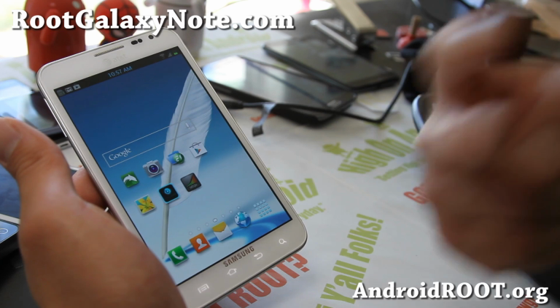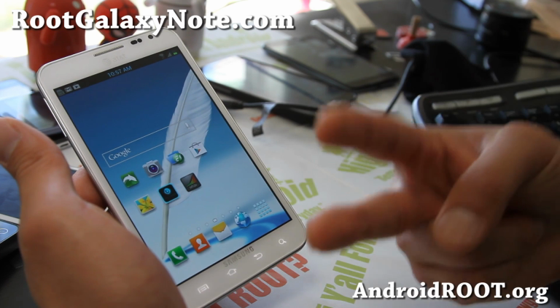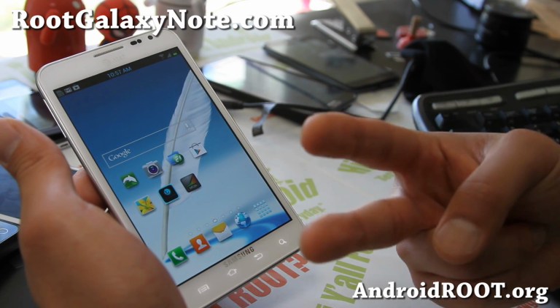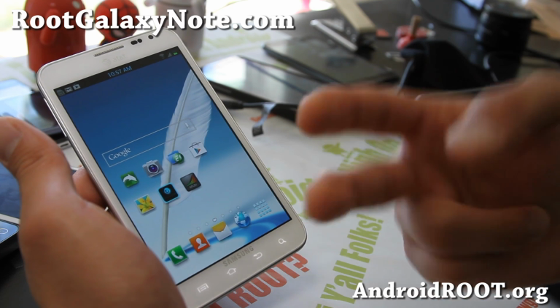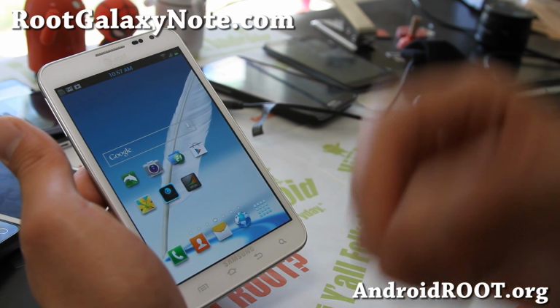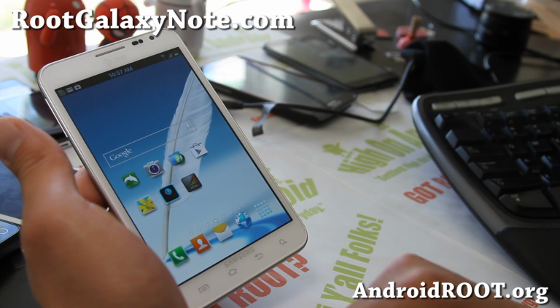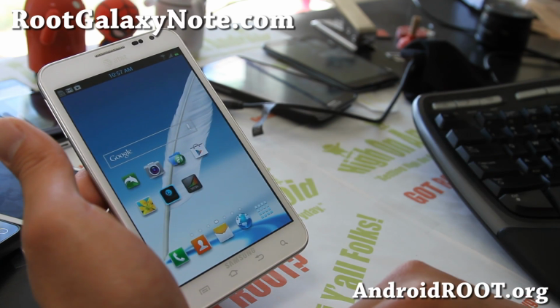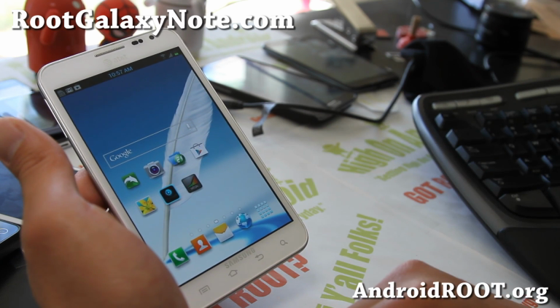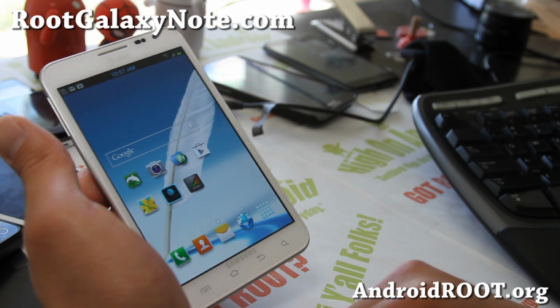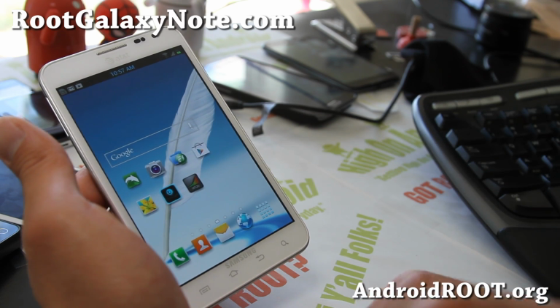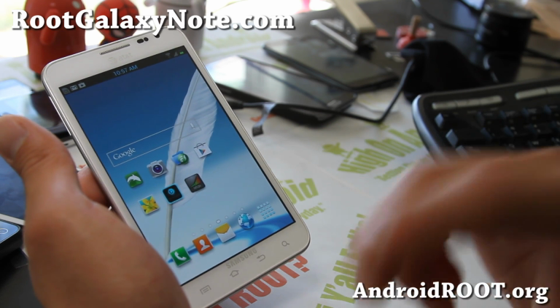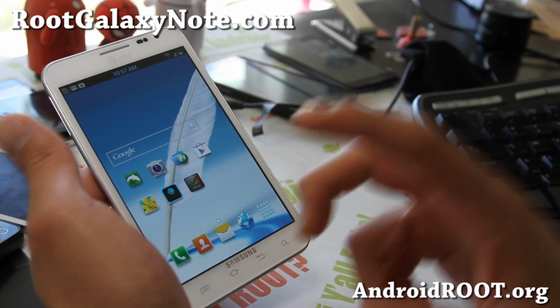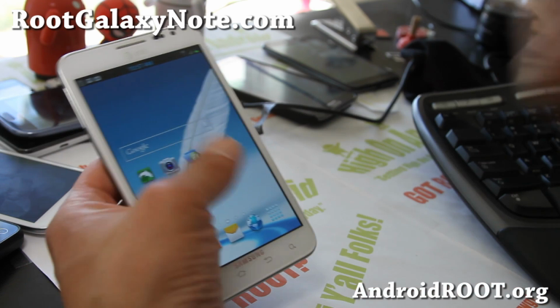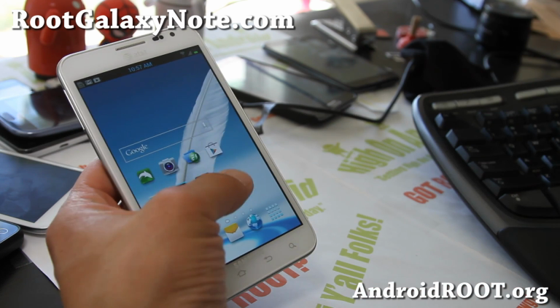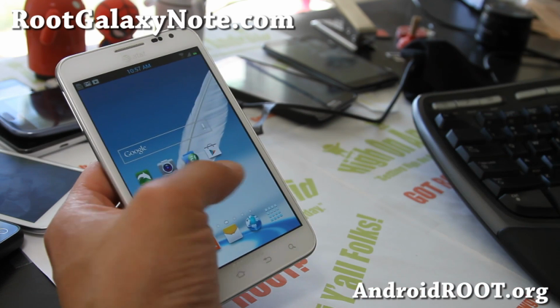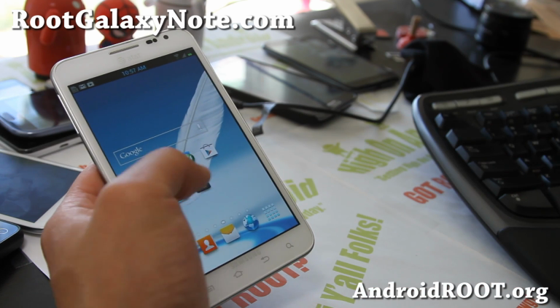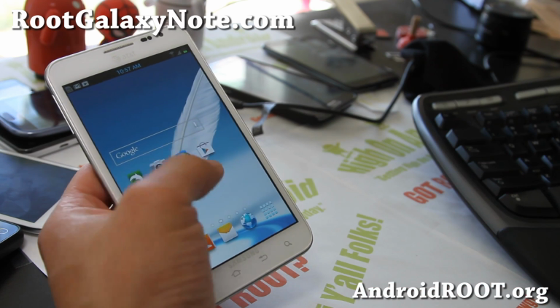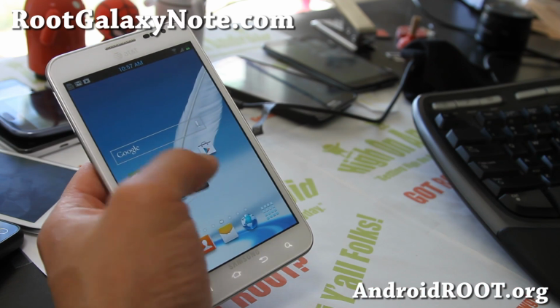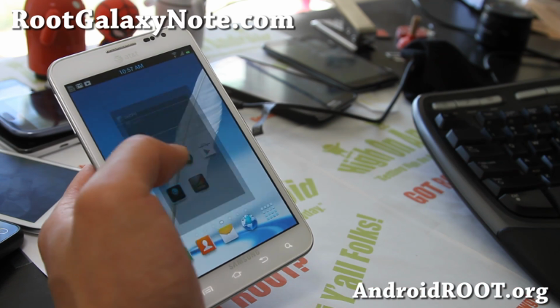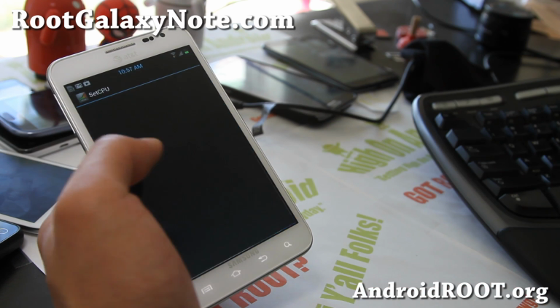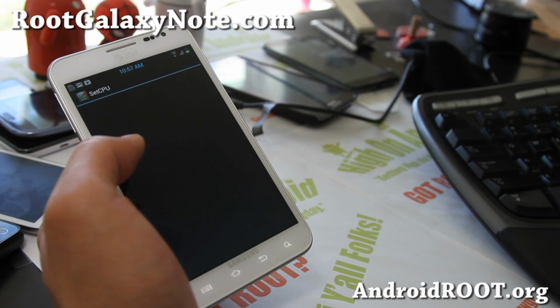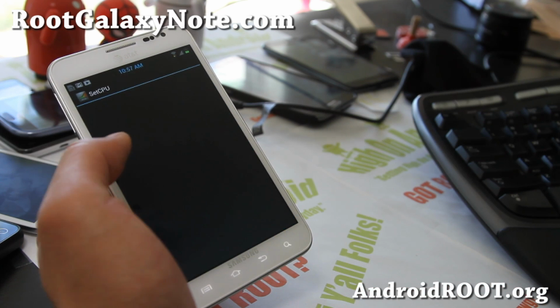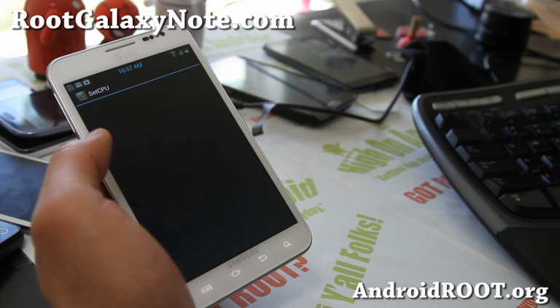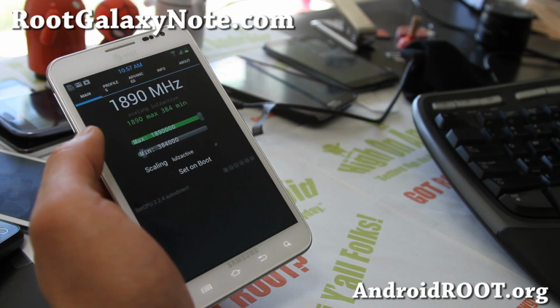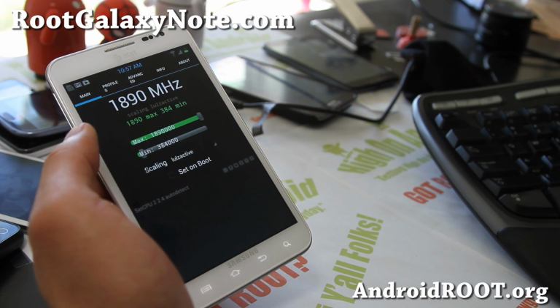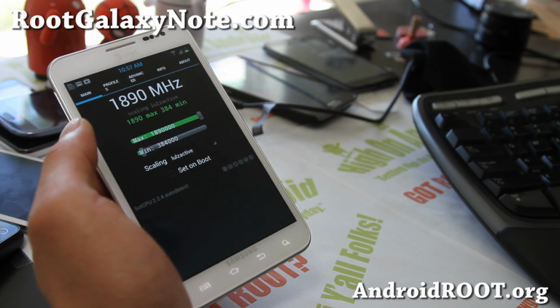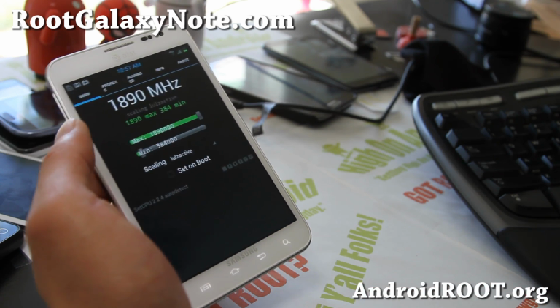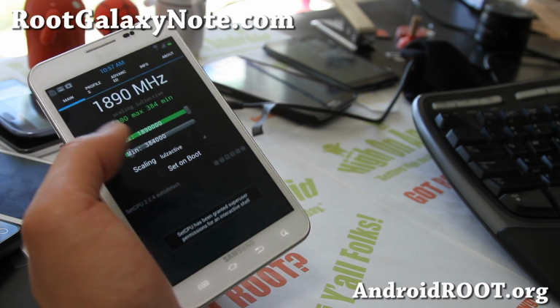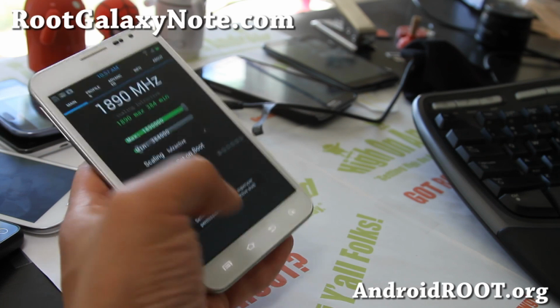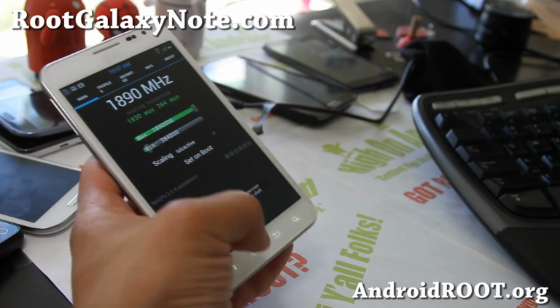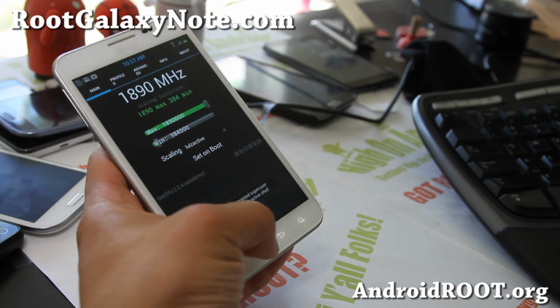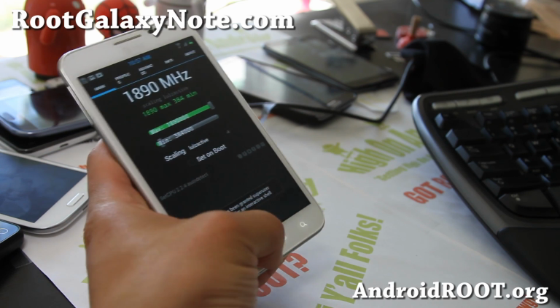Stay high on Android — try out this ROM, you'll love it. And don't forget to overclock your phone to 1.89 GHz.